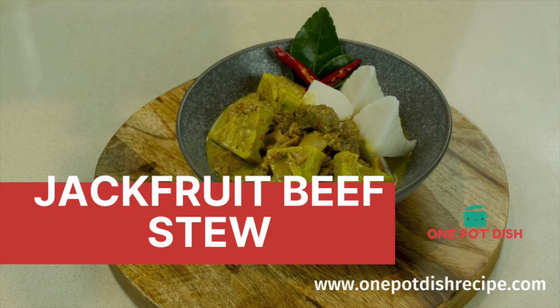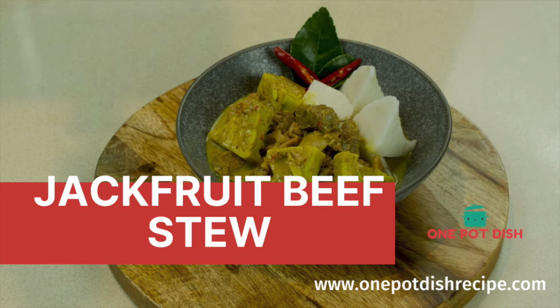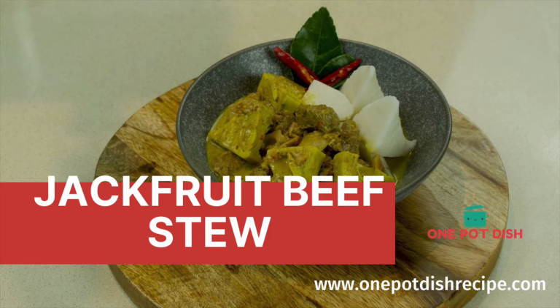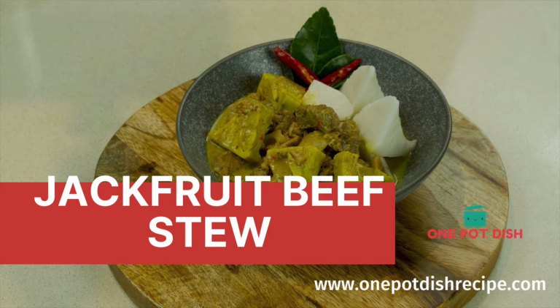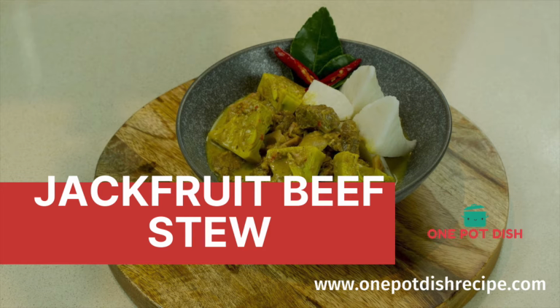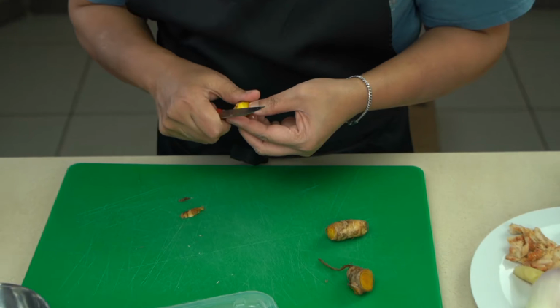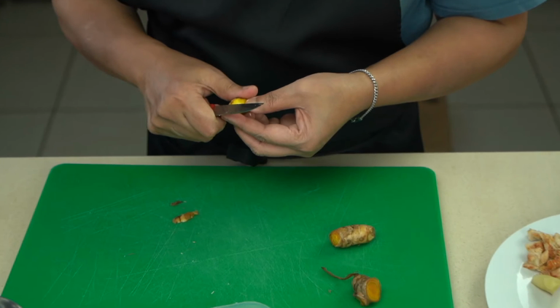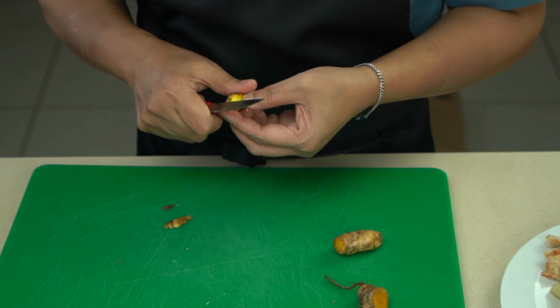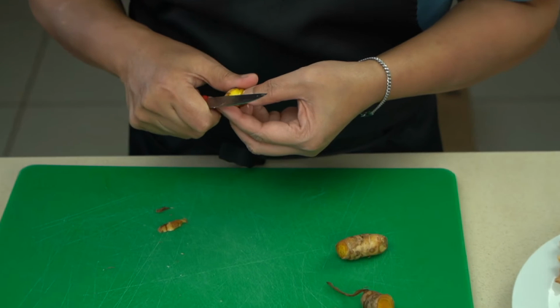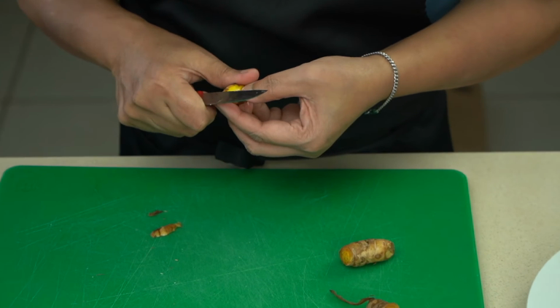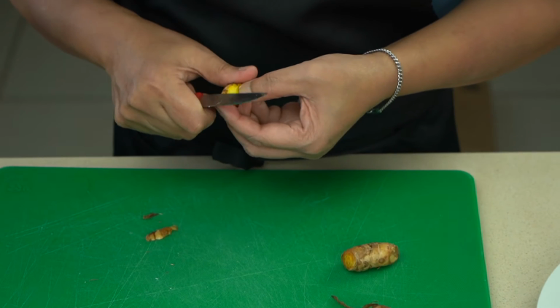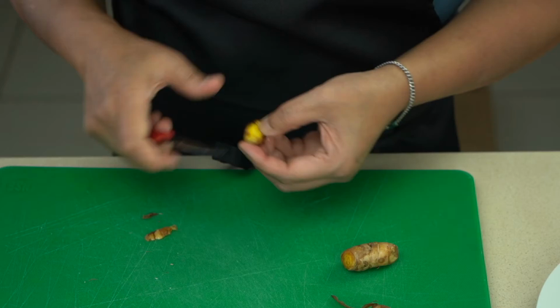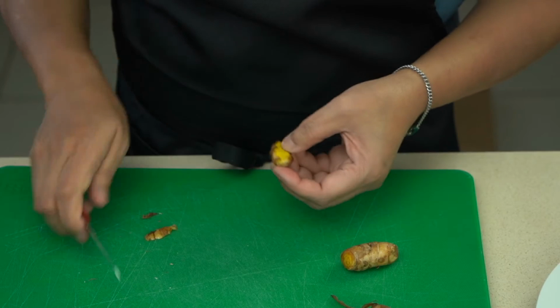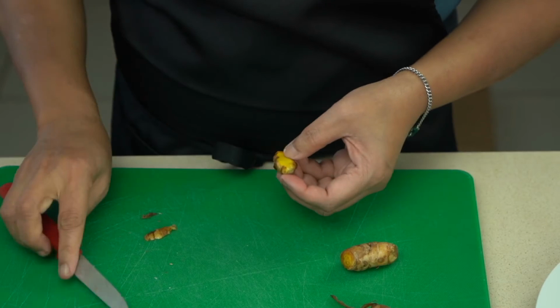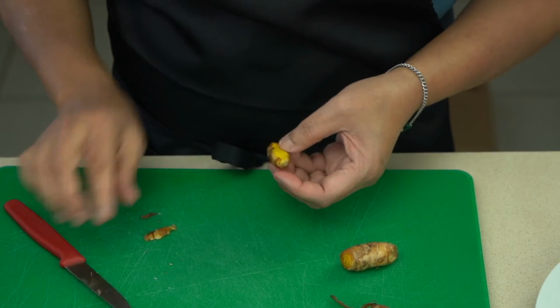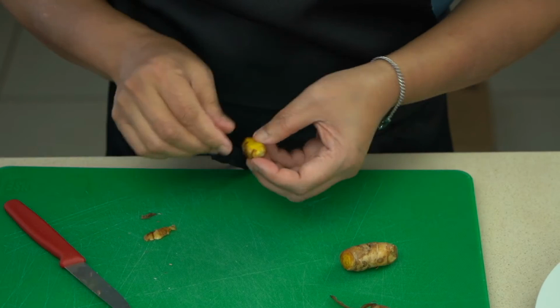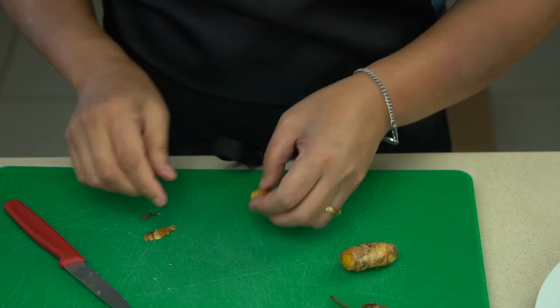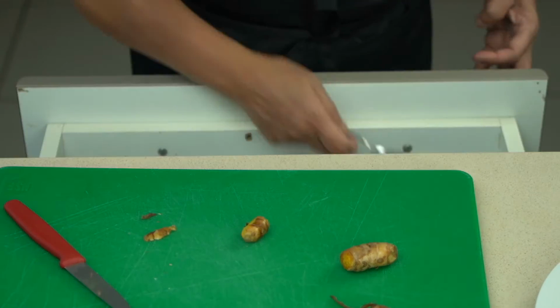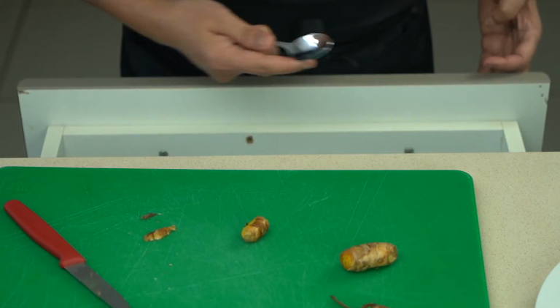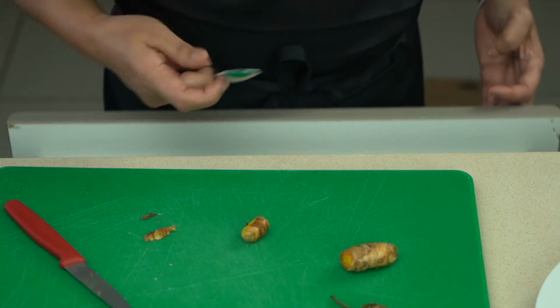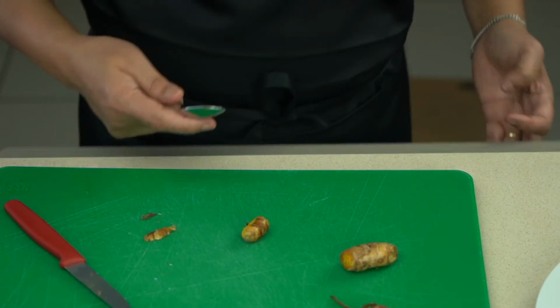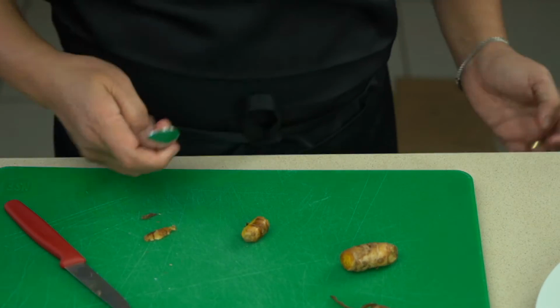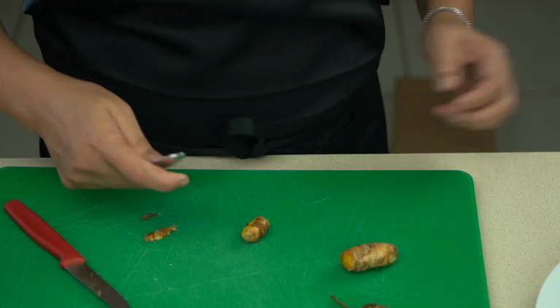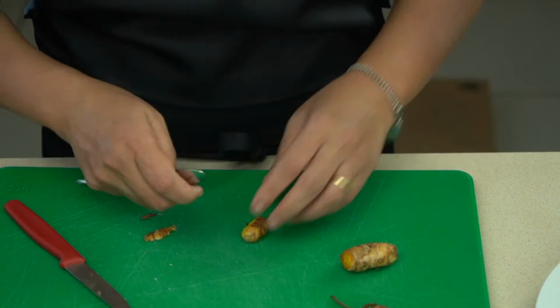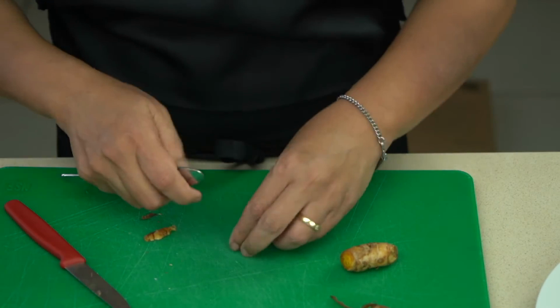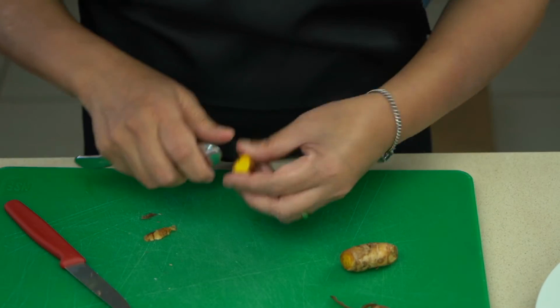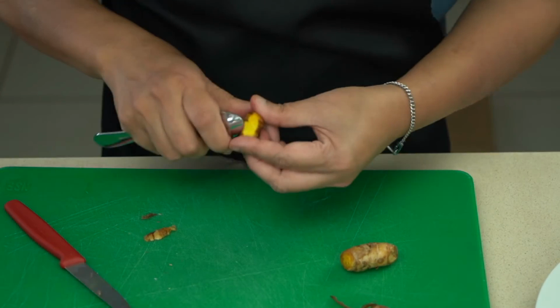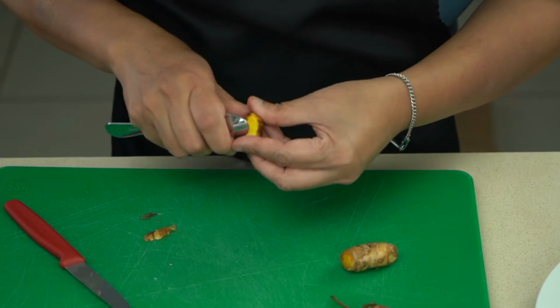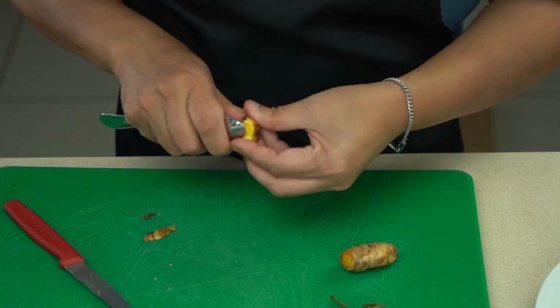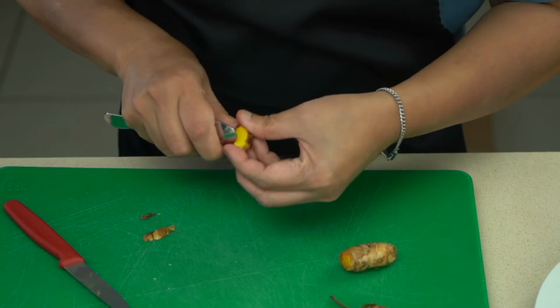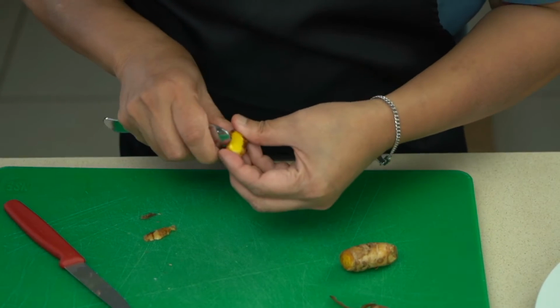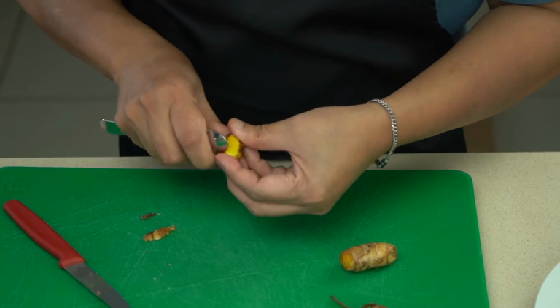Hi and welcome back to One Pot Dish. Today we're going to be making a jackfruit beef stew.